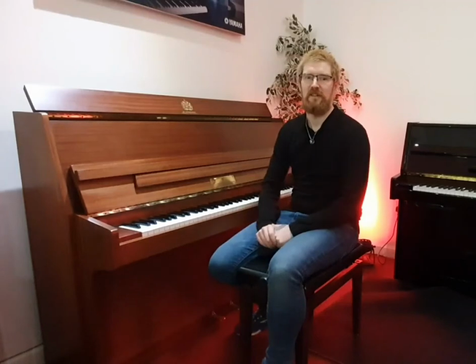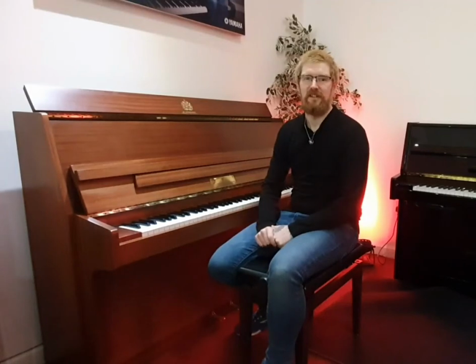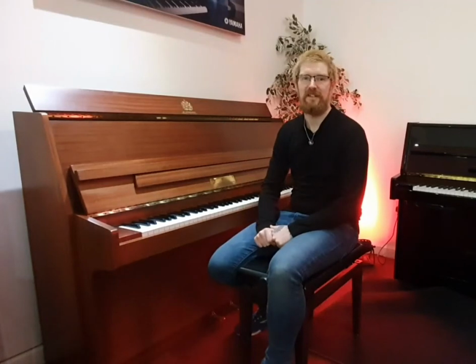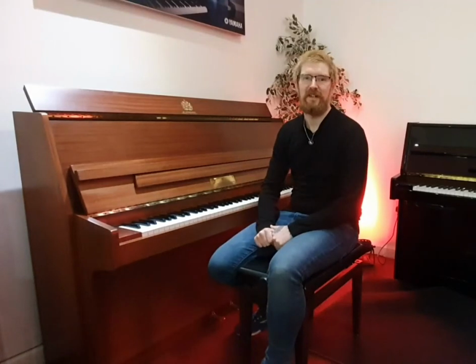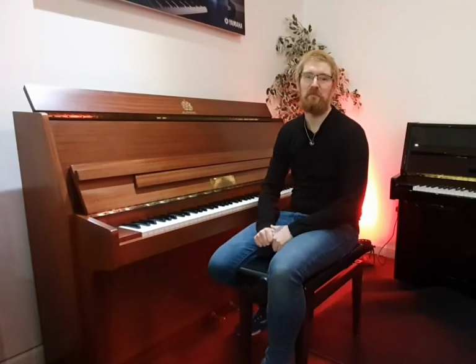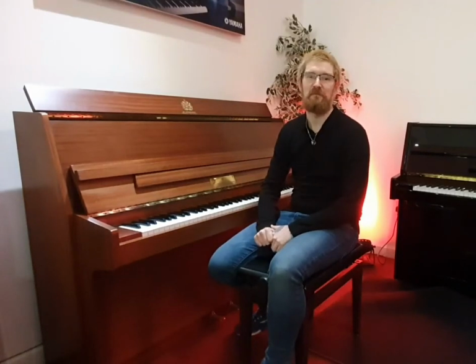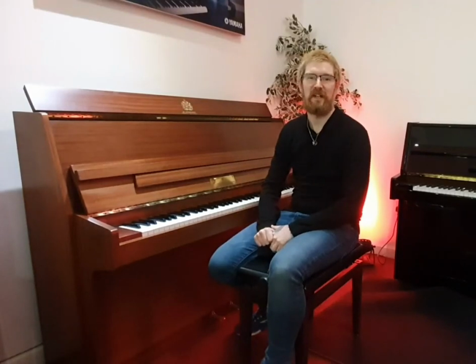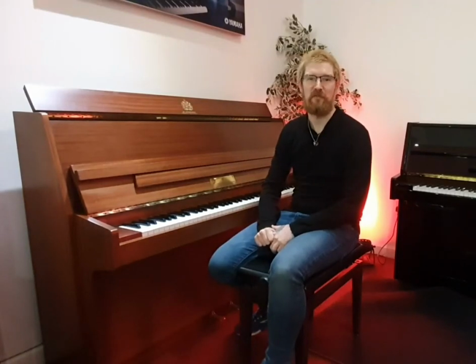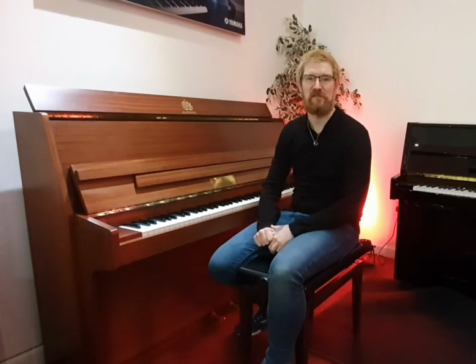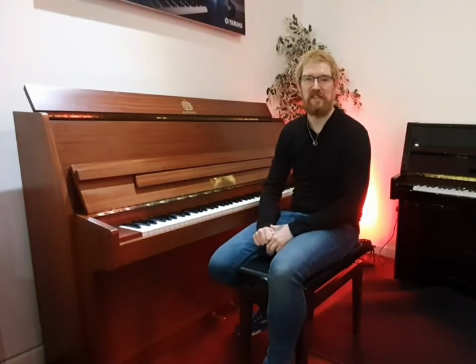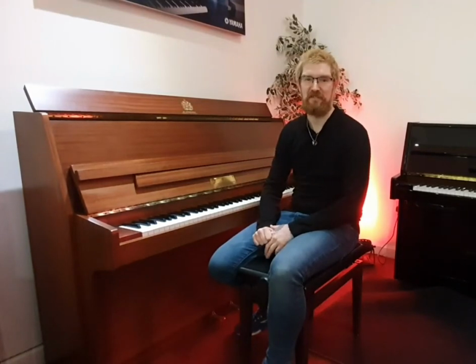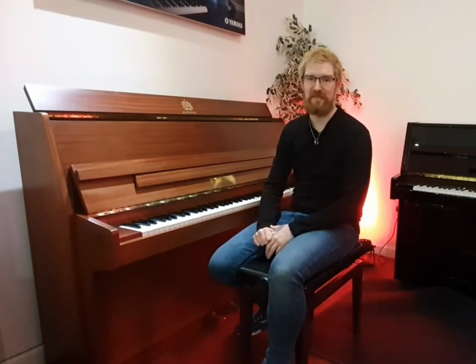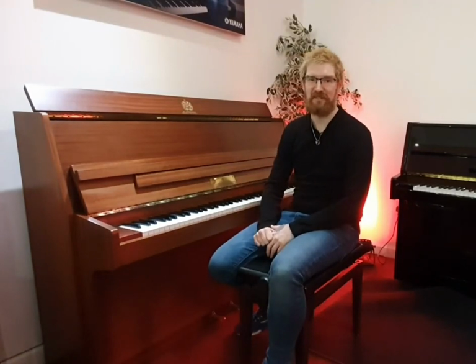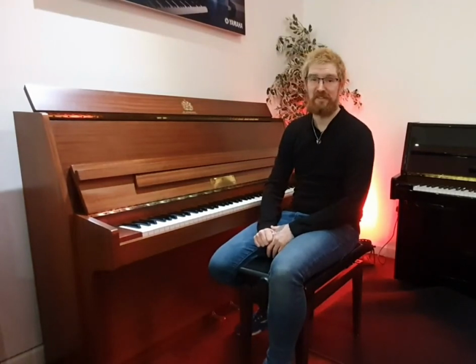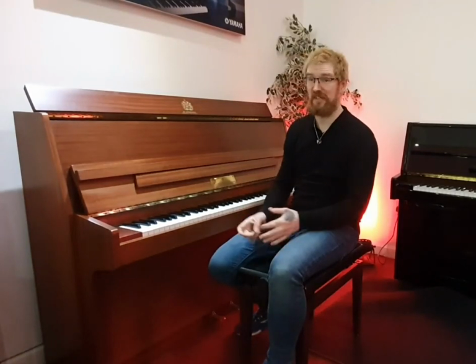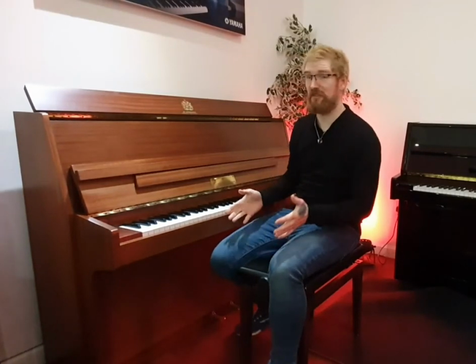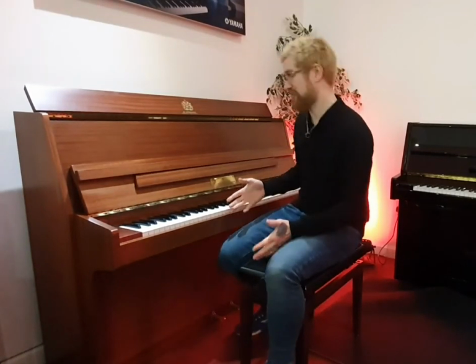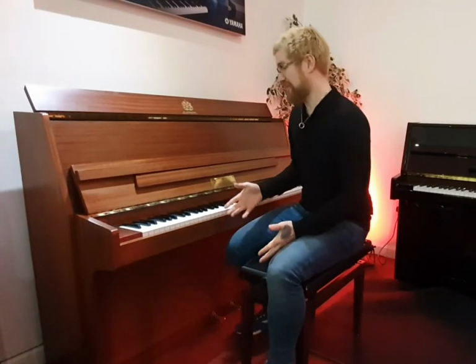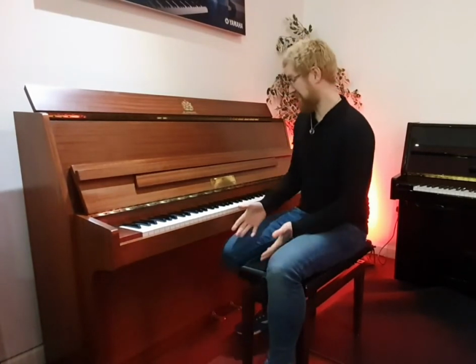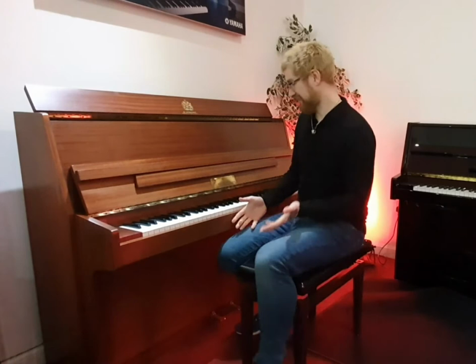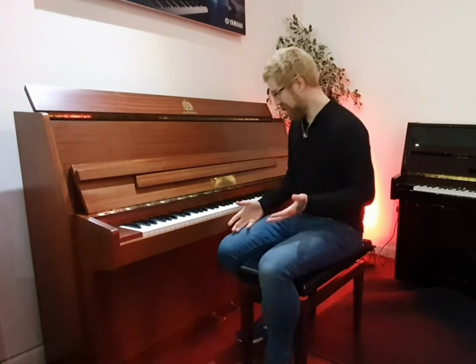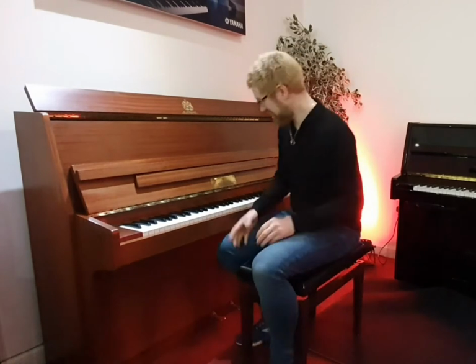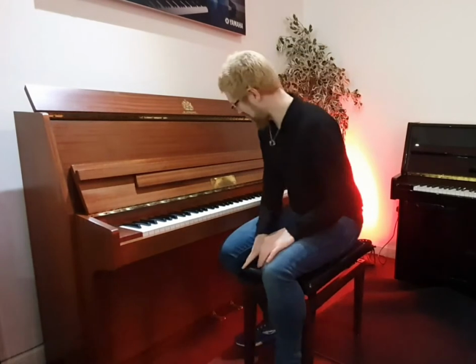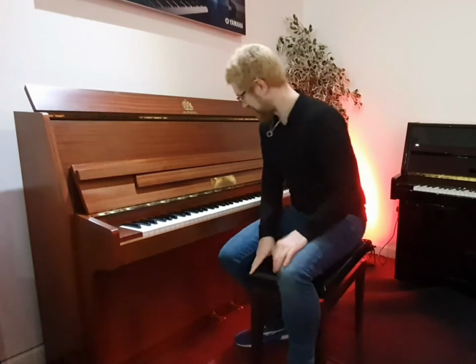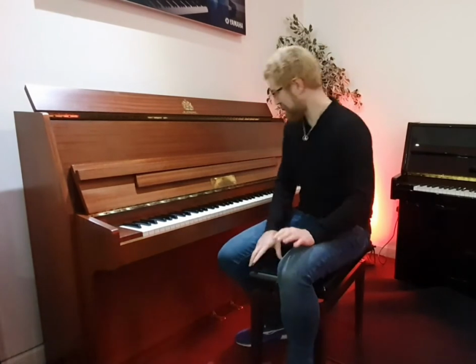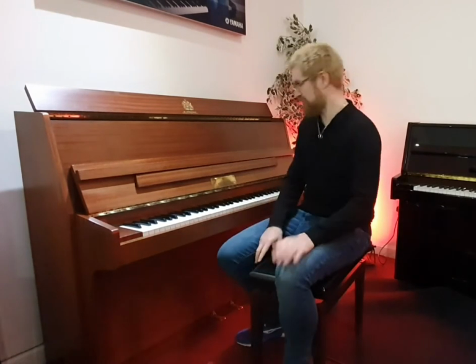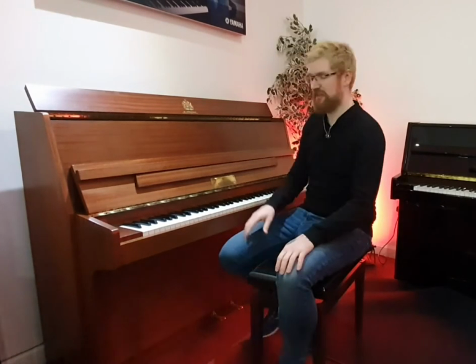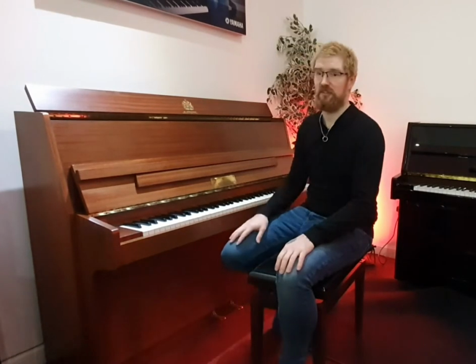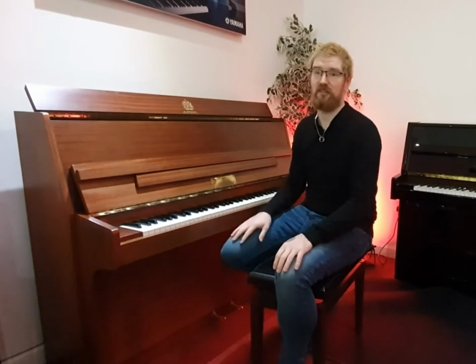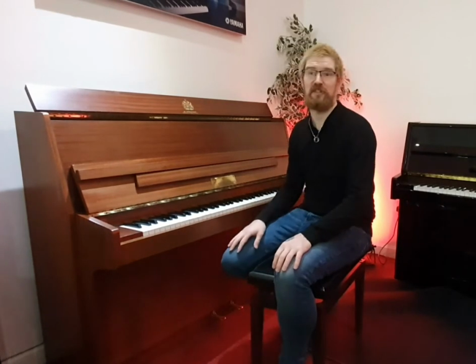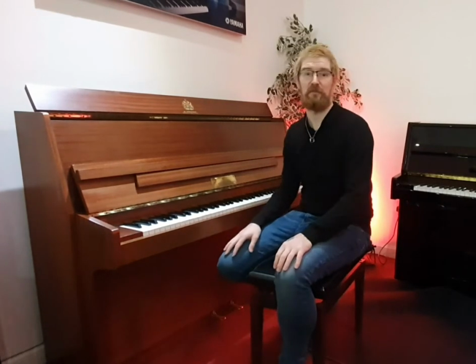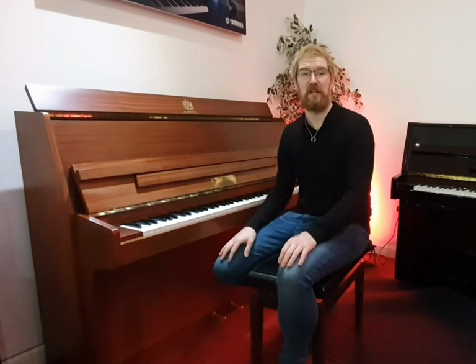Hi, I'm Pete and I'm at Rumors Music here in Edinburgh. Today I wanted to show you this — it's a lovely used Broadwood acoustic upright piano.